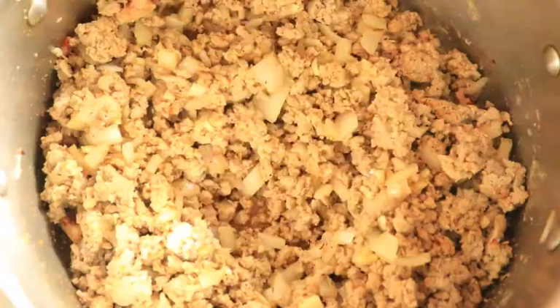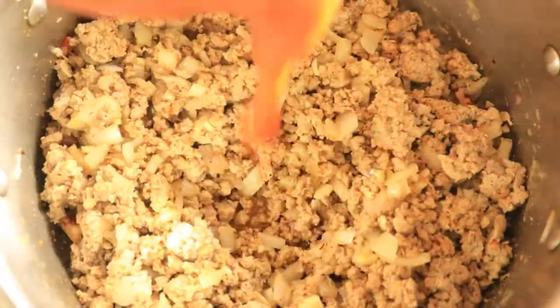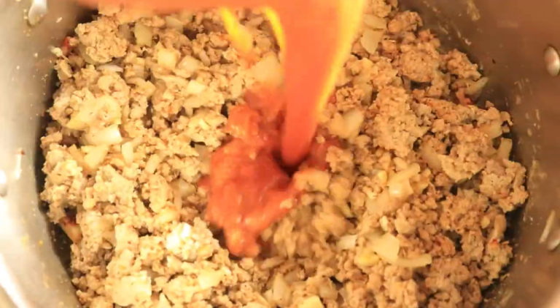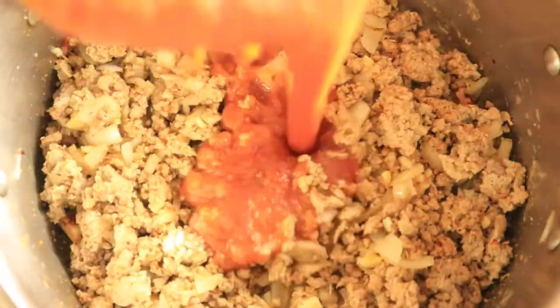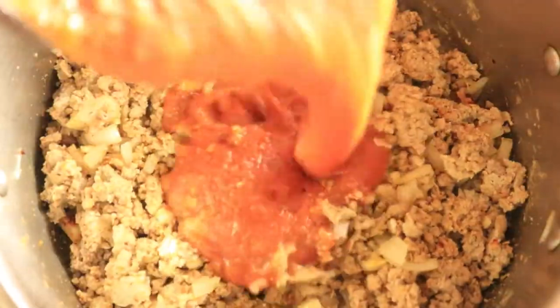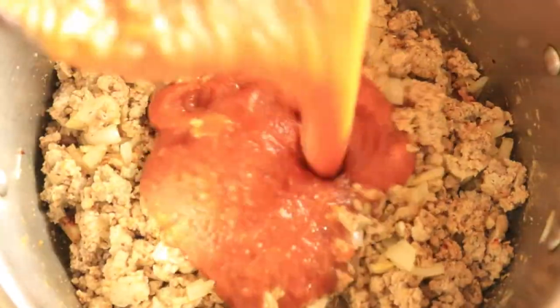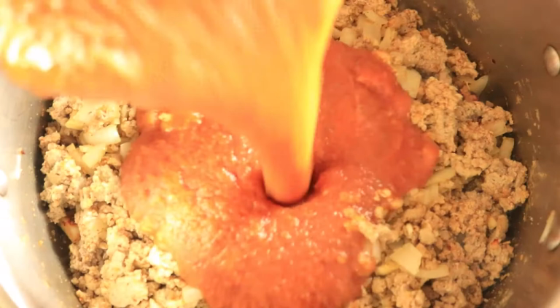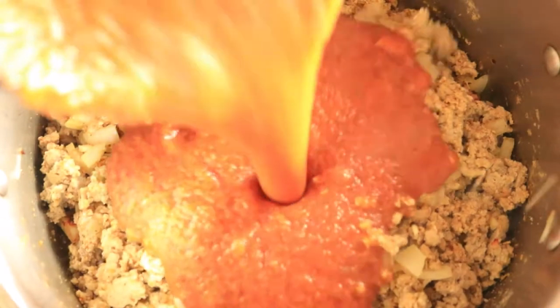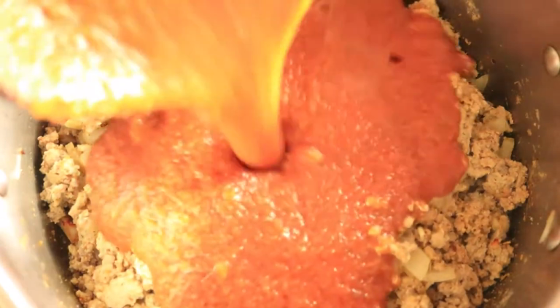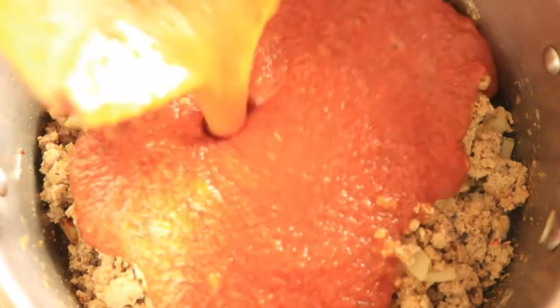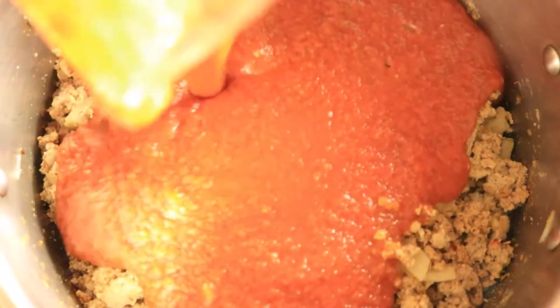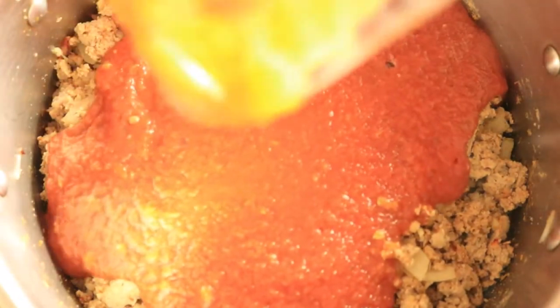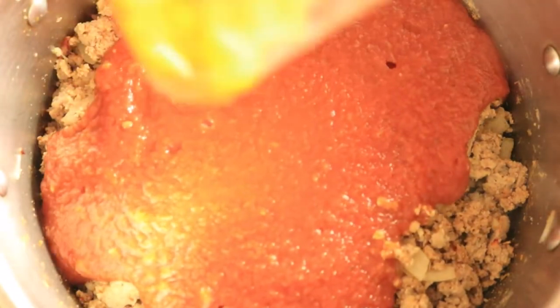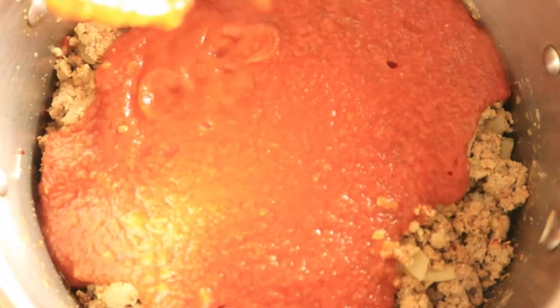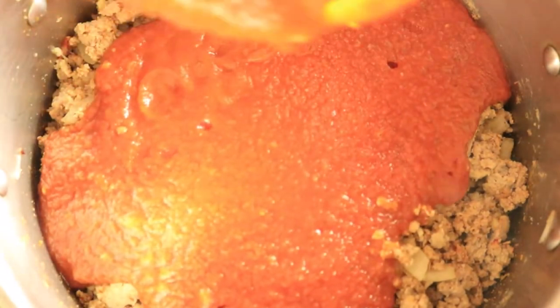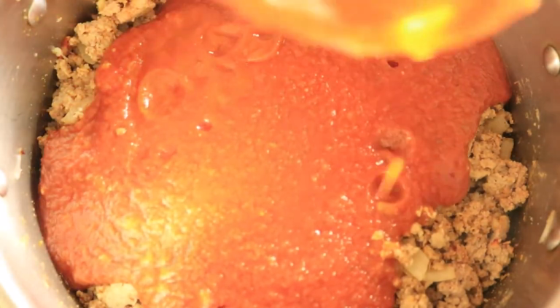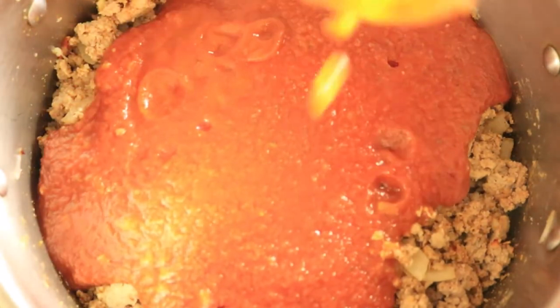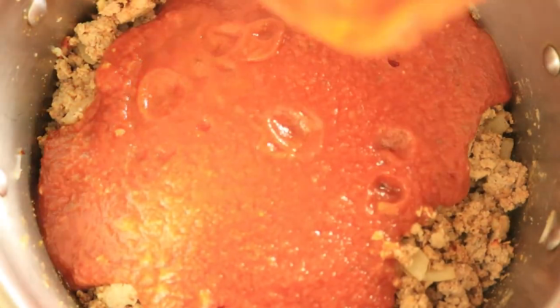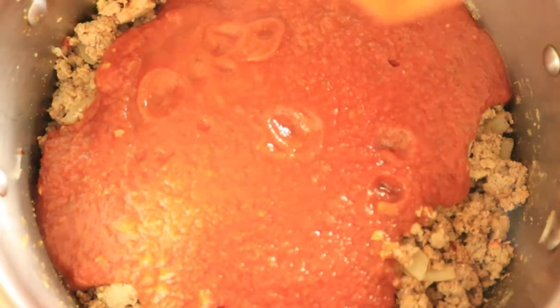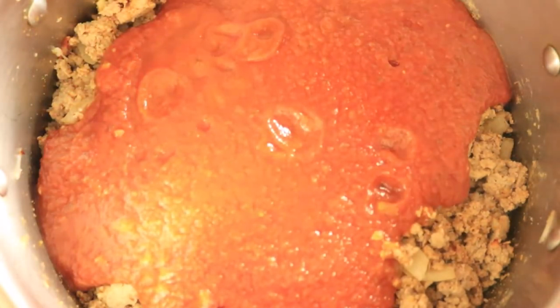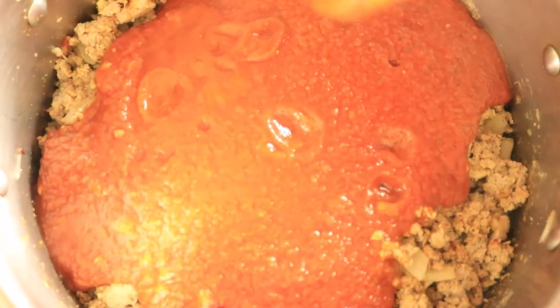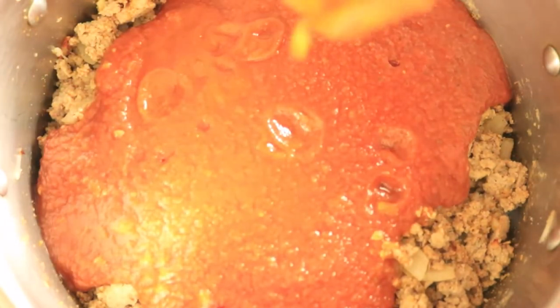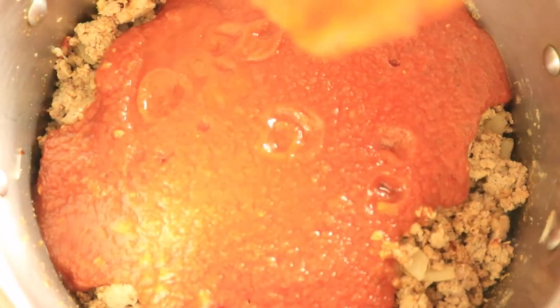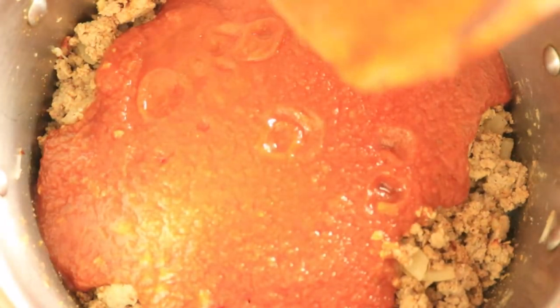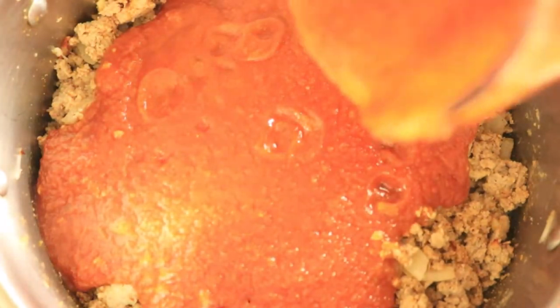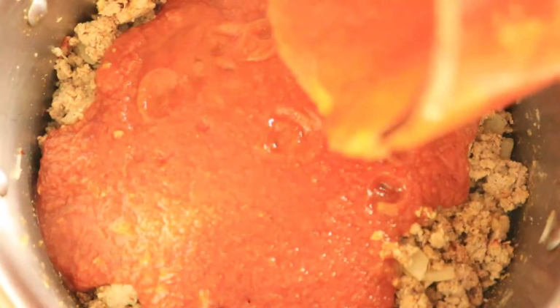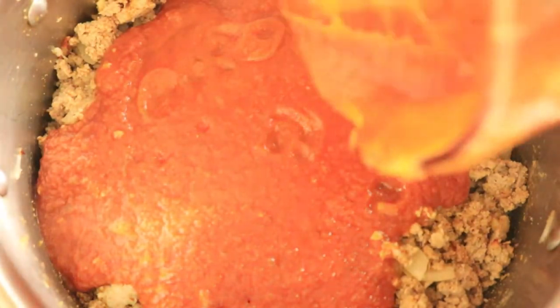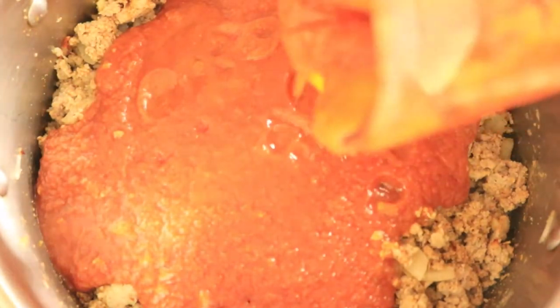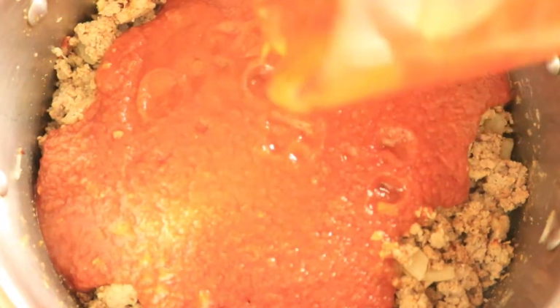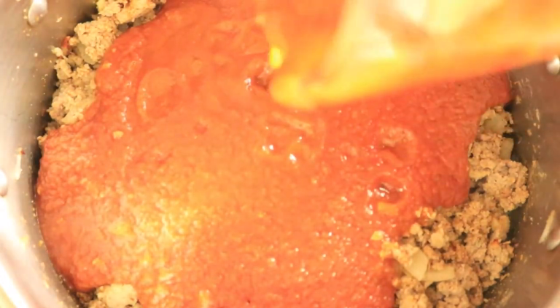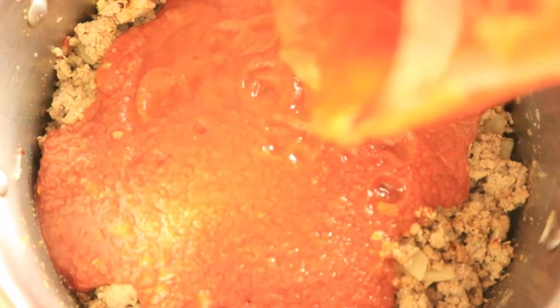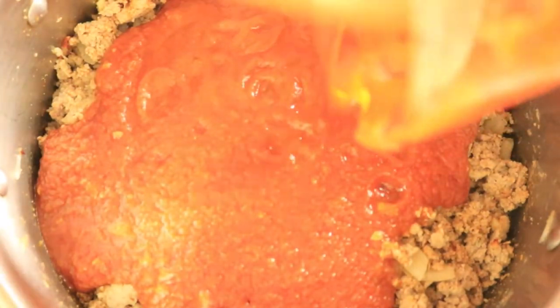Now pour in your marinara sauce, mix it in with your meat, and let it cook for about 20 minutes.